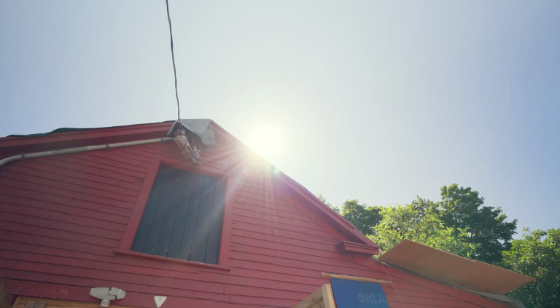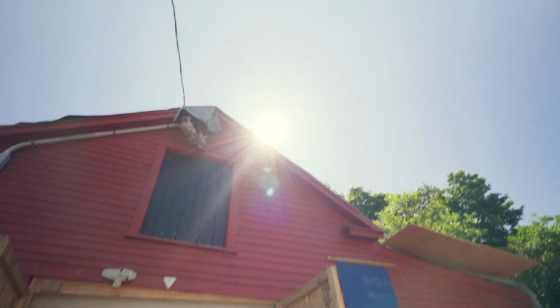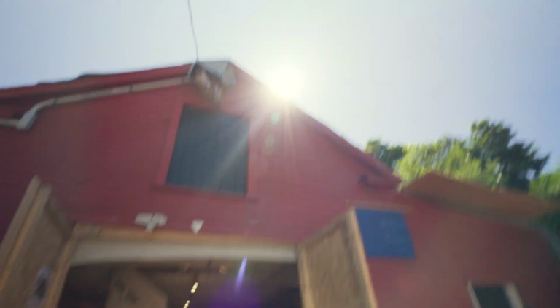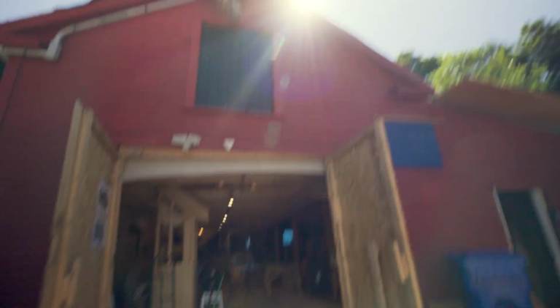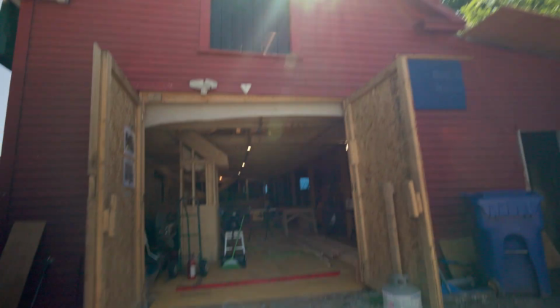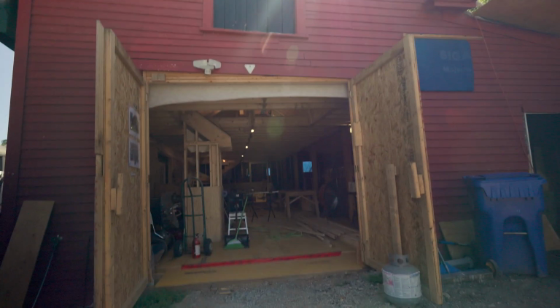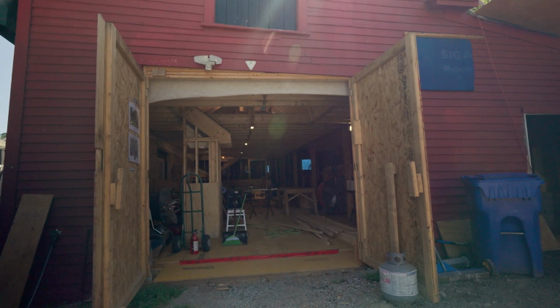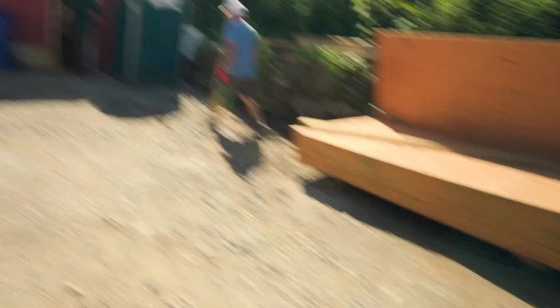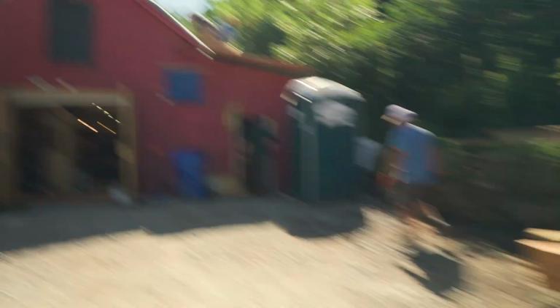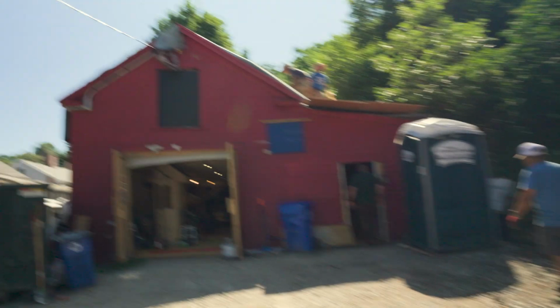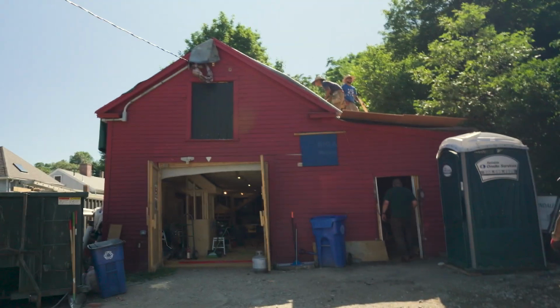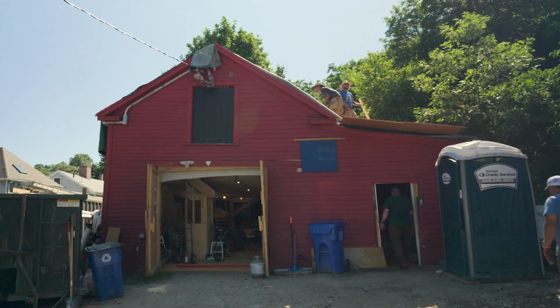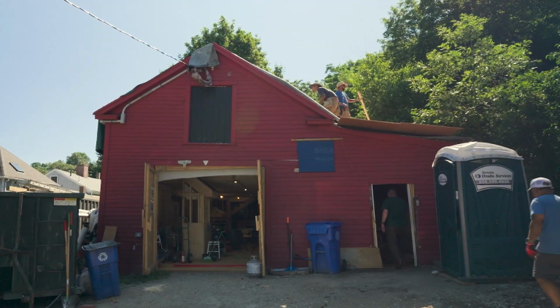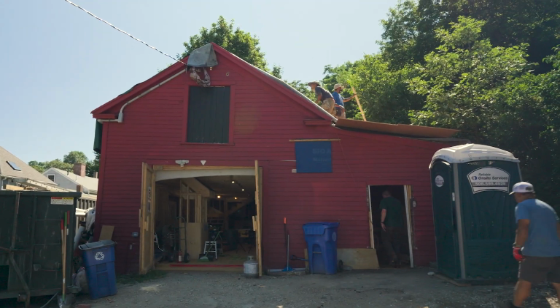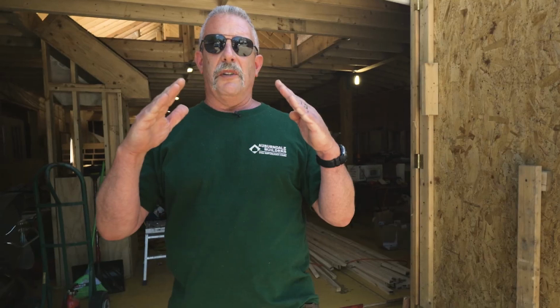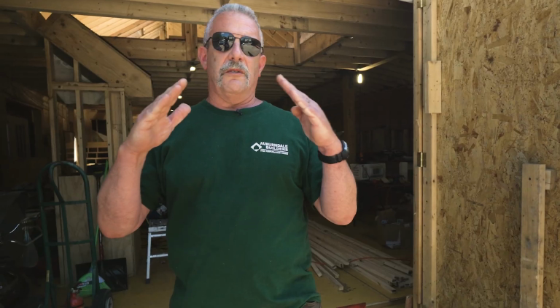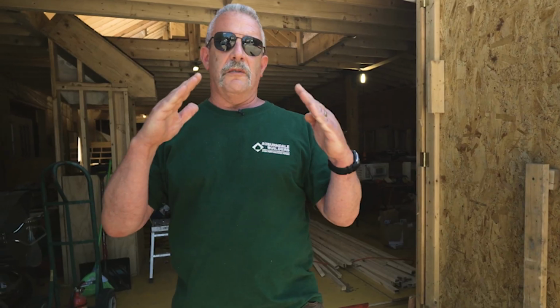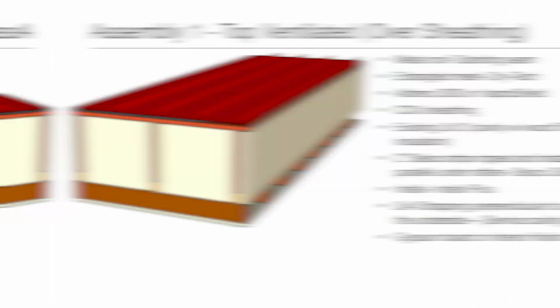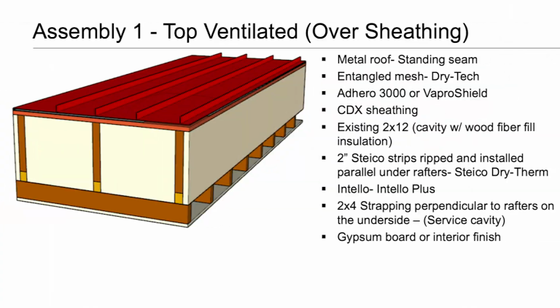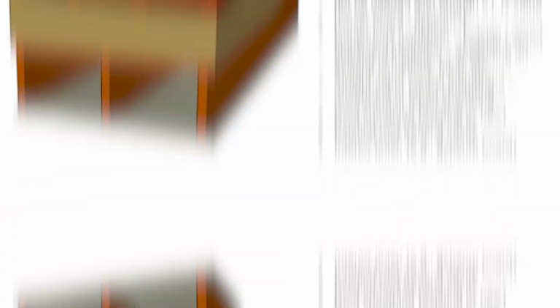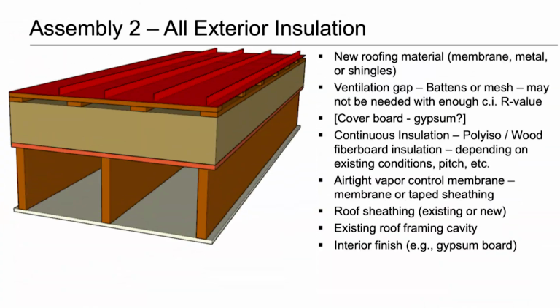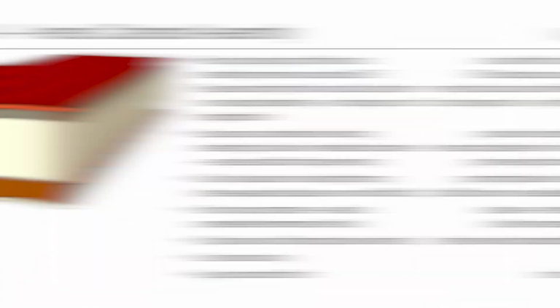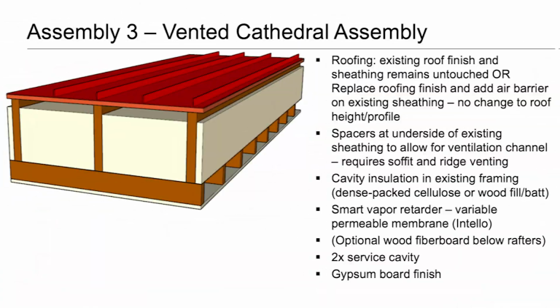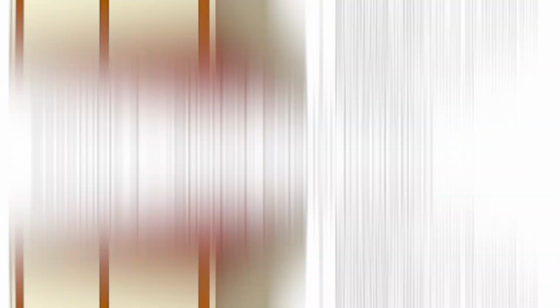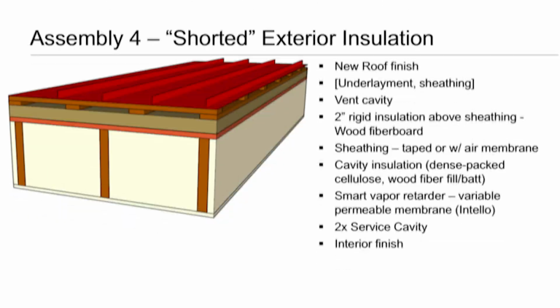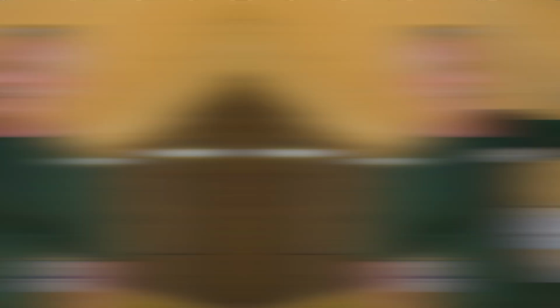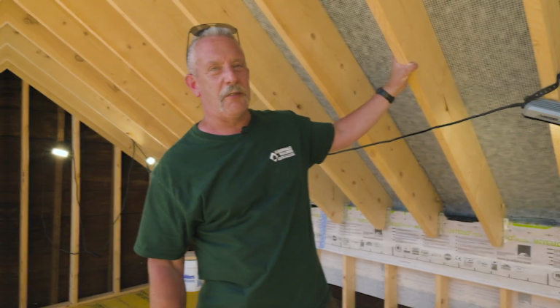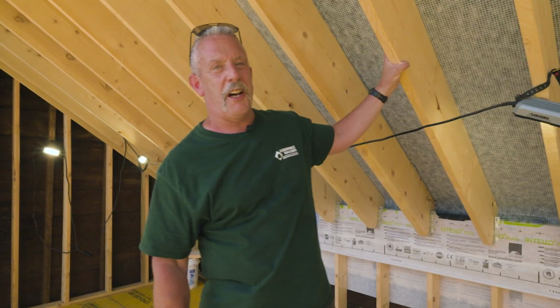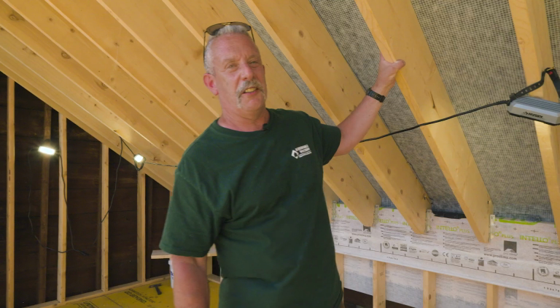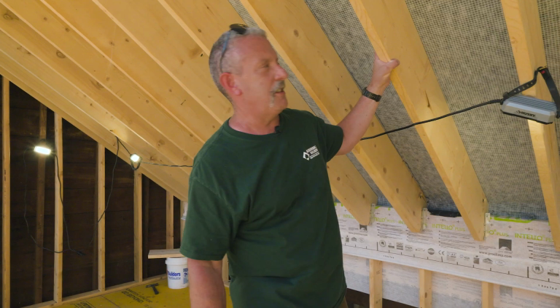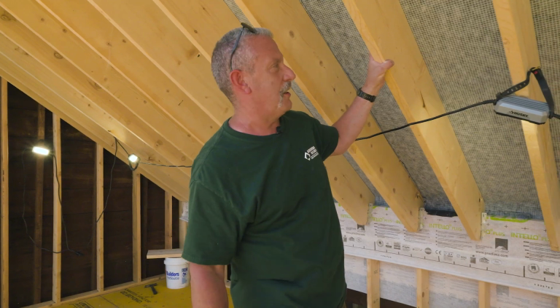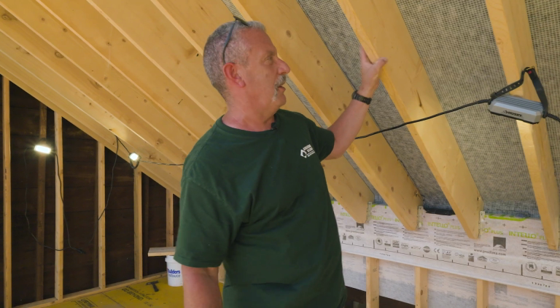We've got a super challenging roof assembly here. We've been through a million iterations, it seems. Let's get rocking on this assembly.